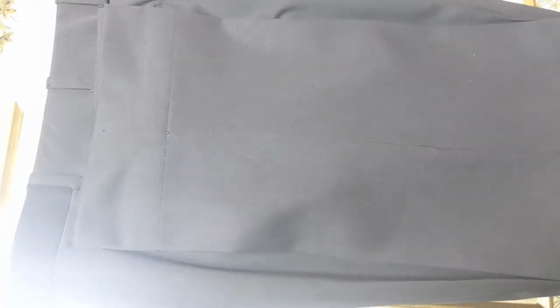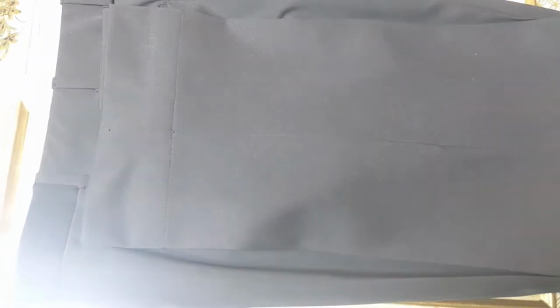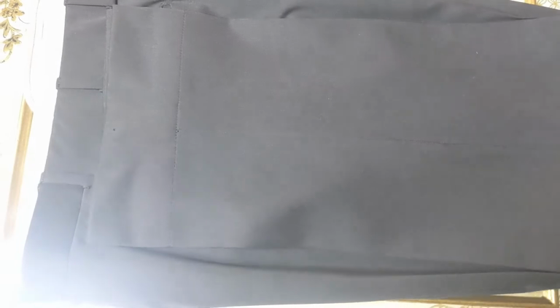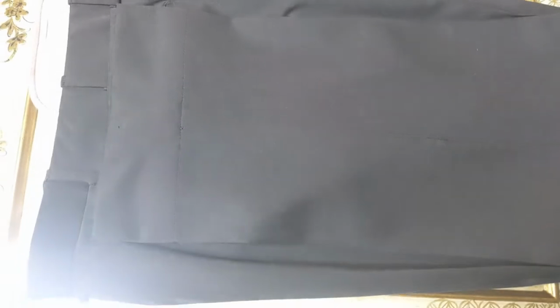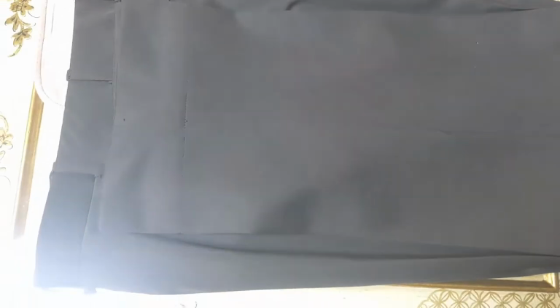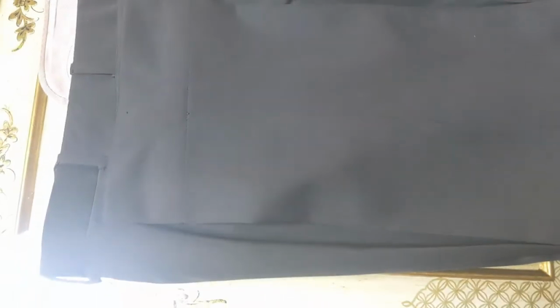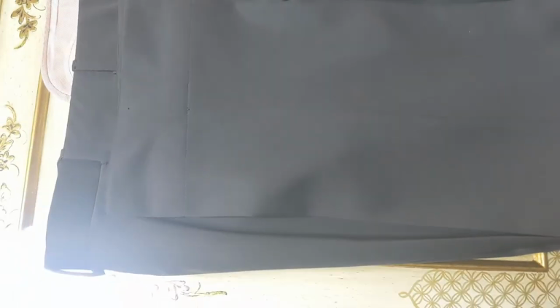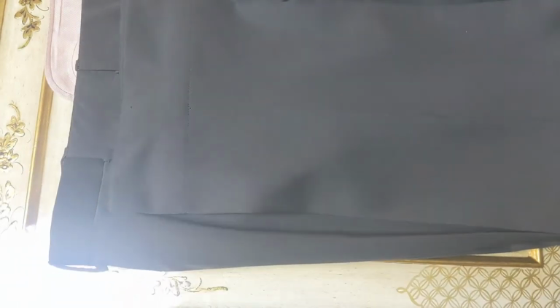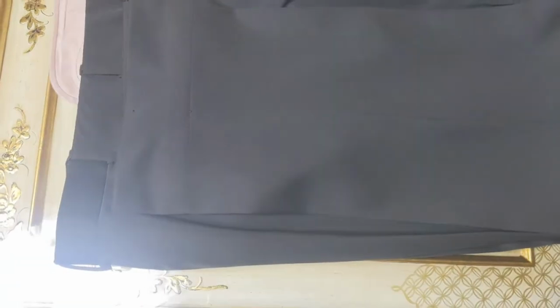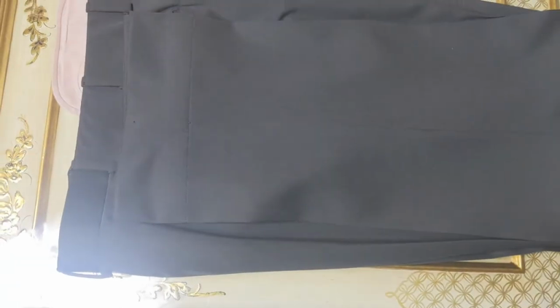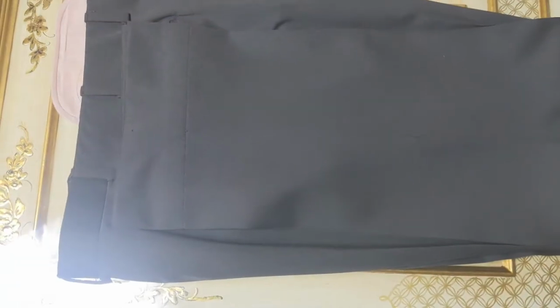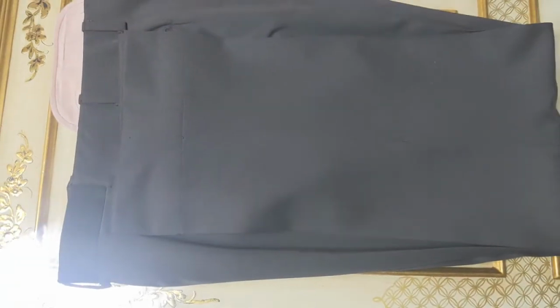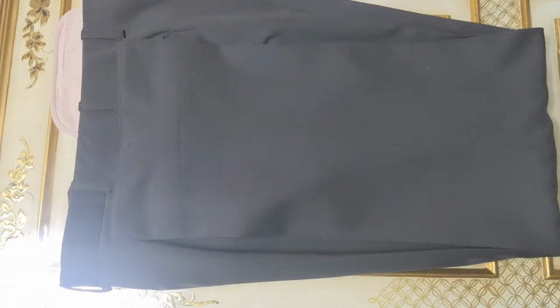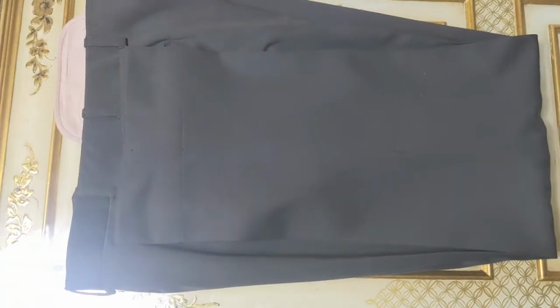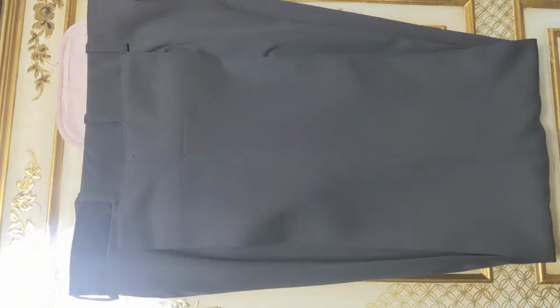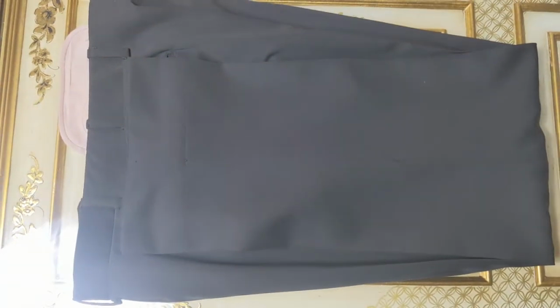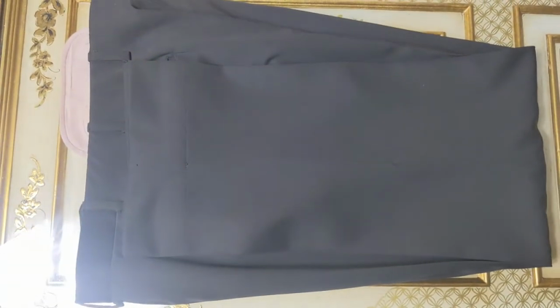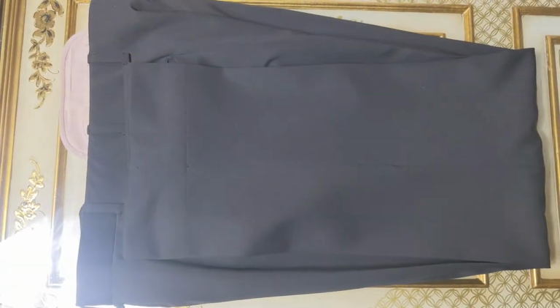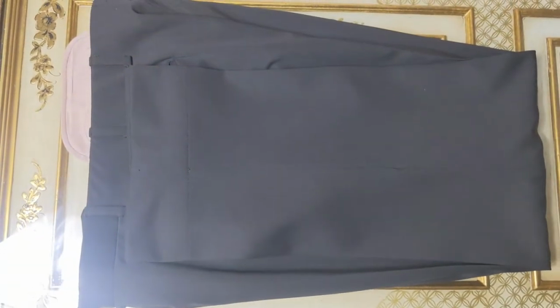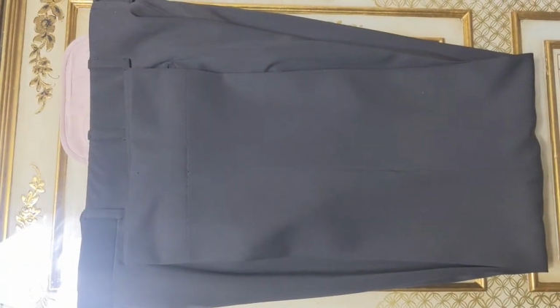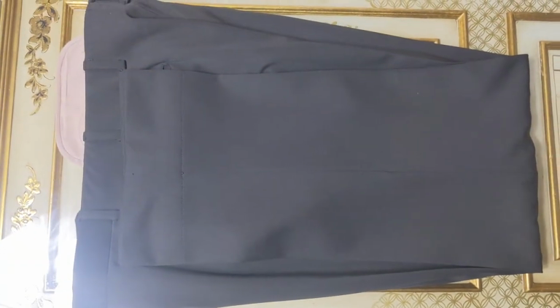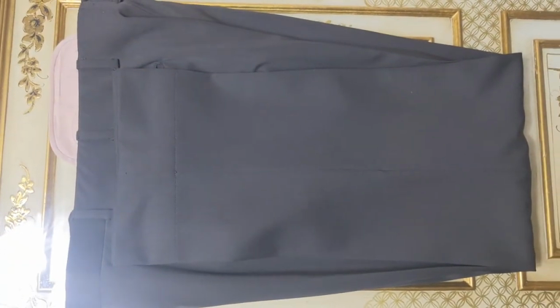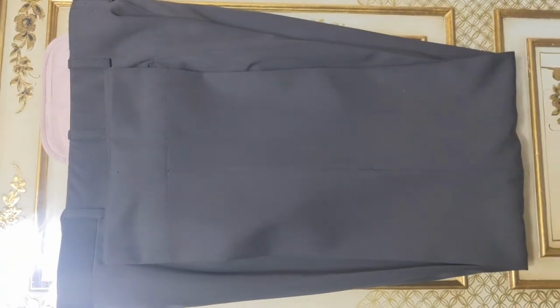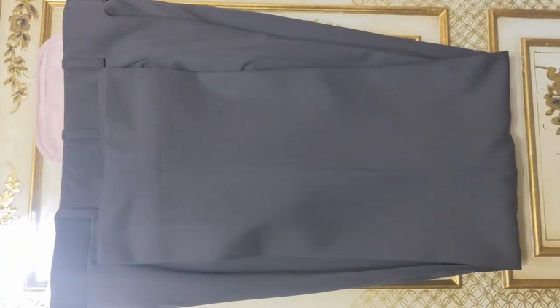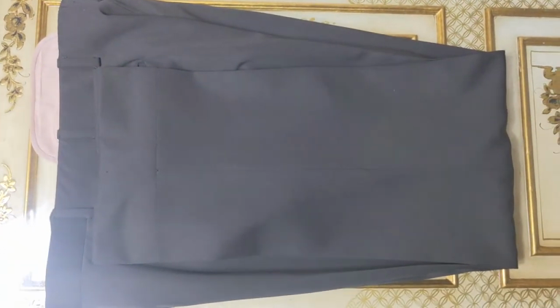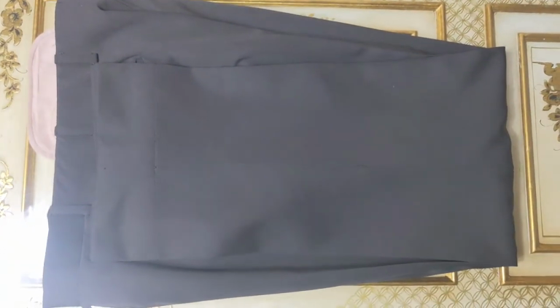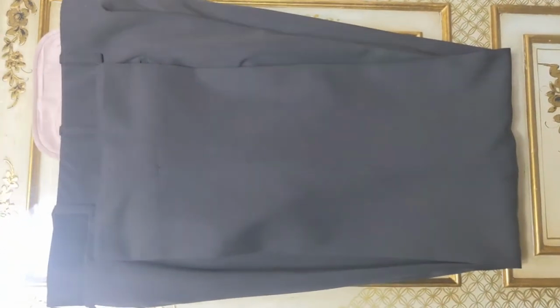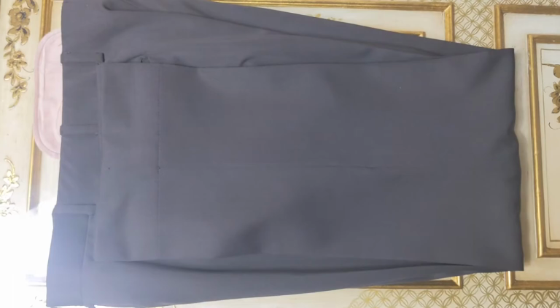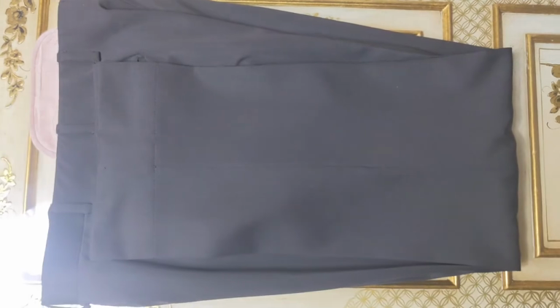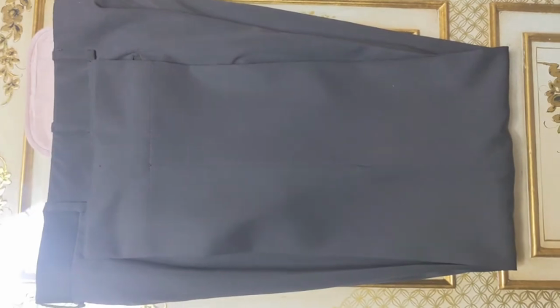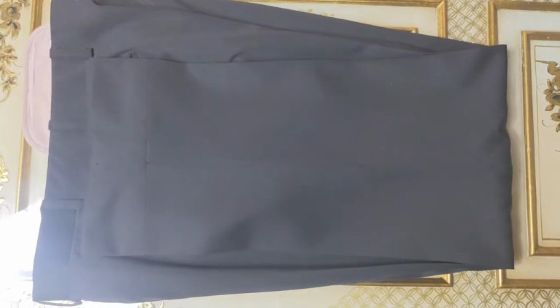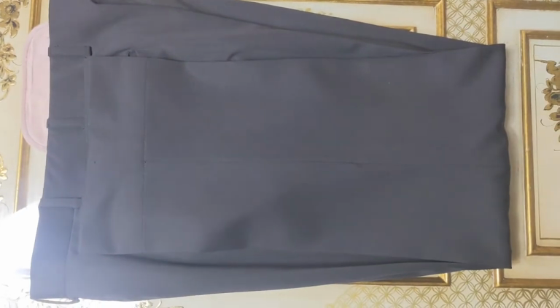Unfortunately with the camera and the lighting I'm not able to pick up the luster of the chocolate brown trousers.